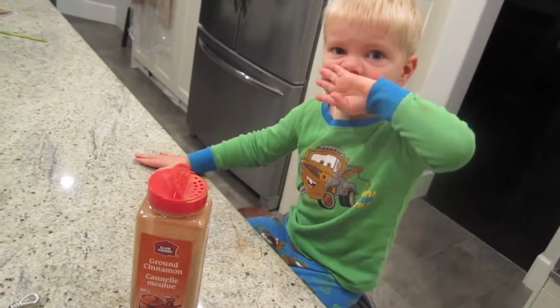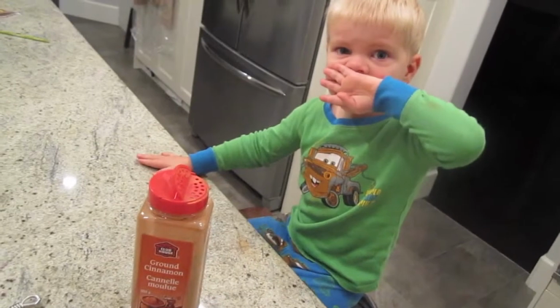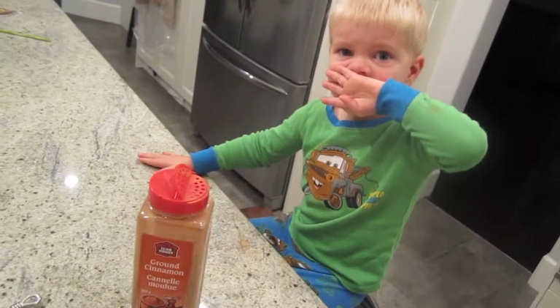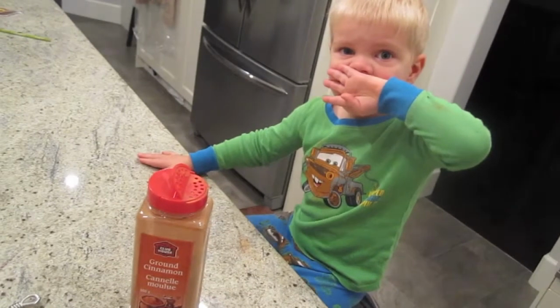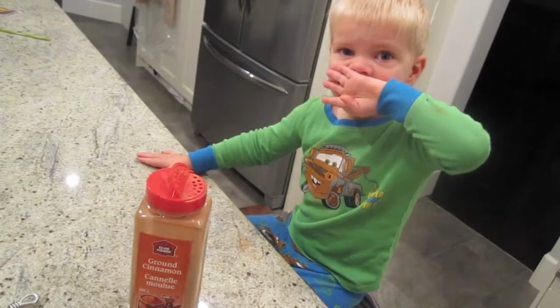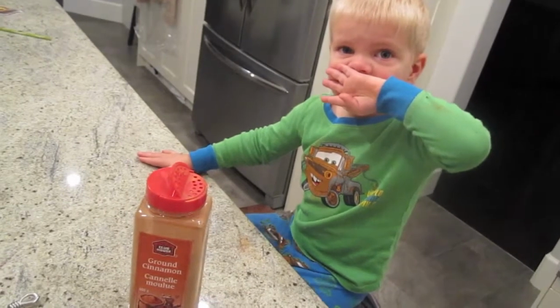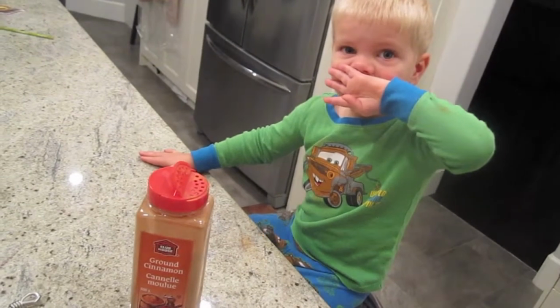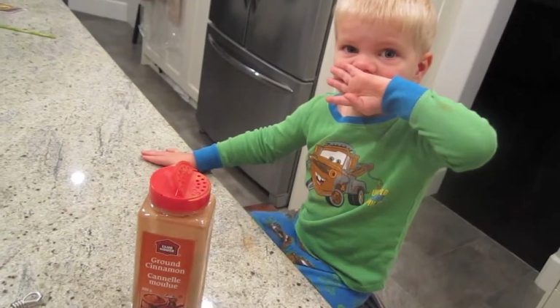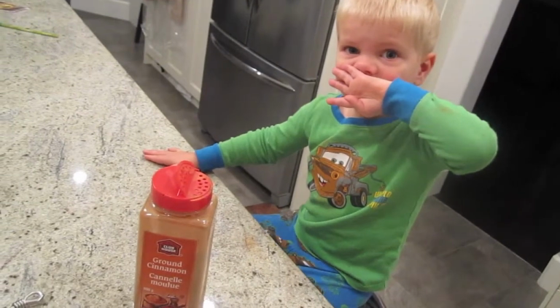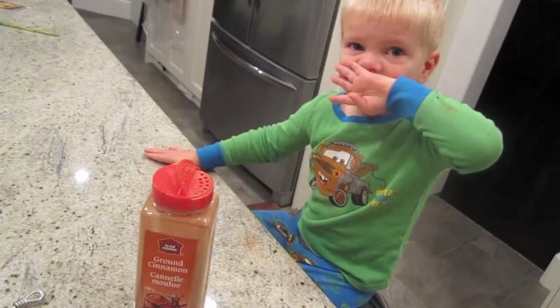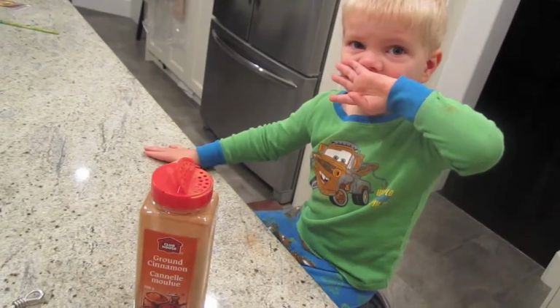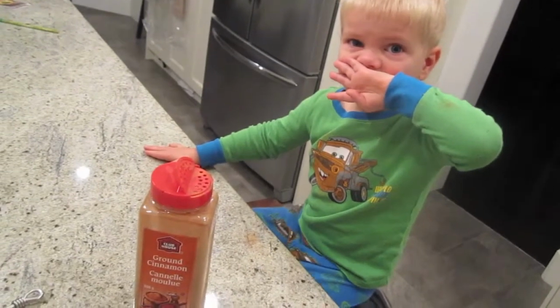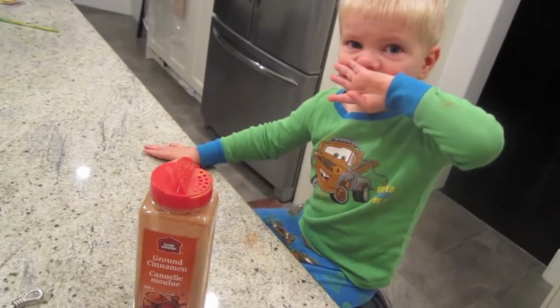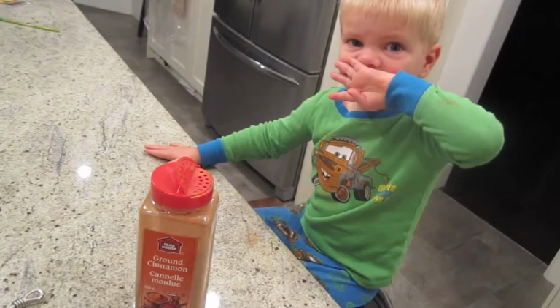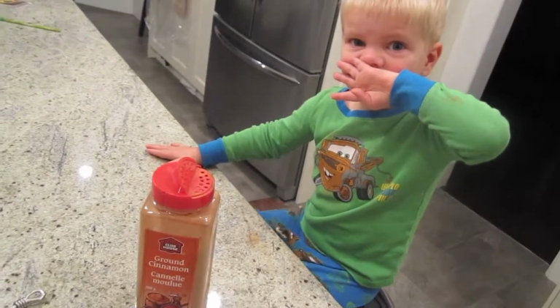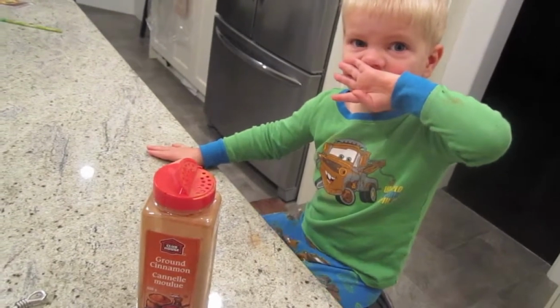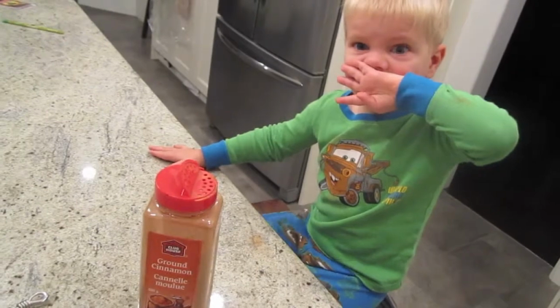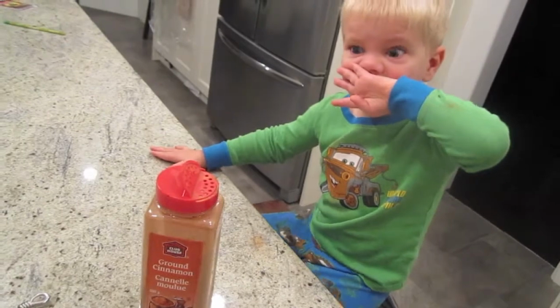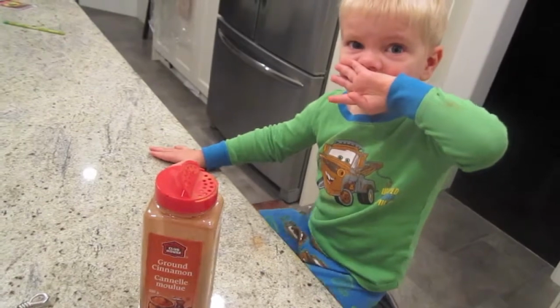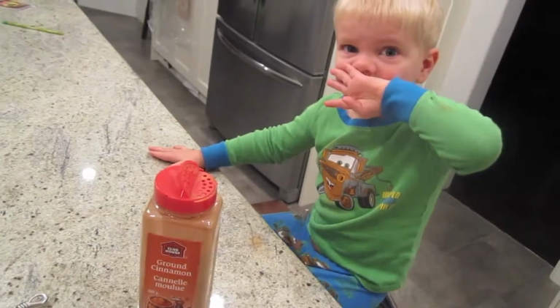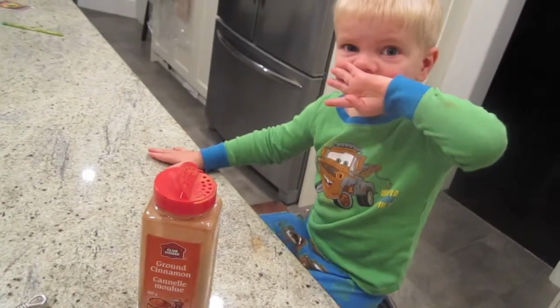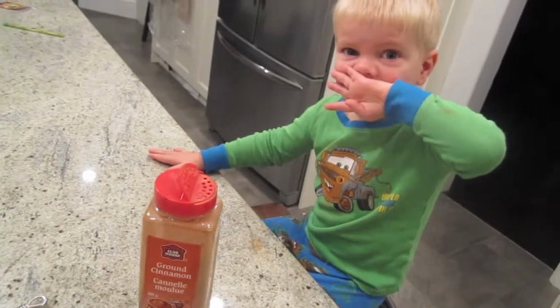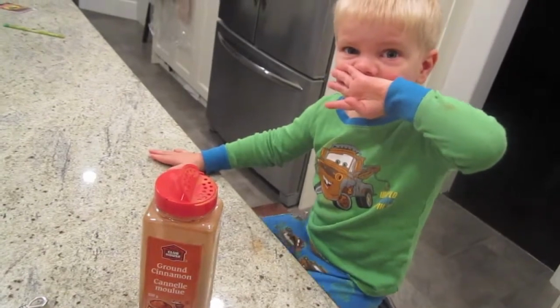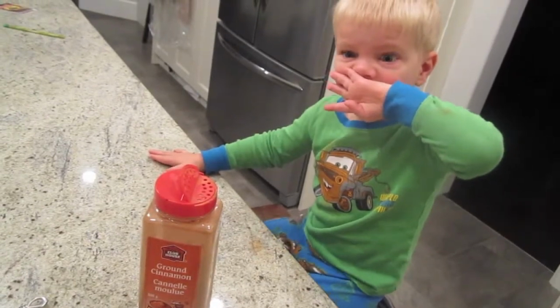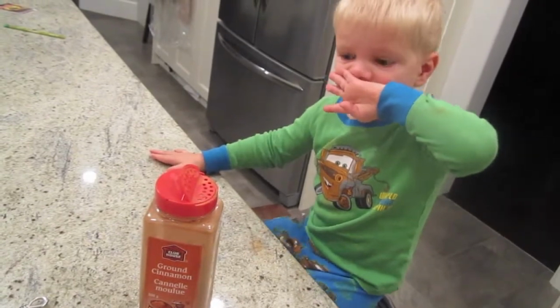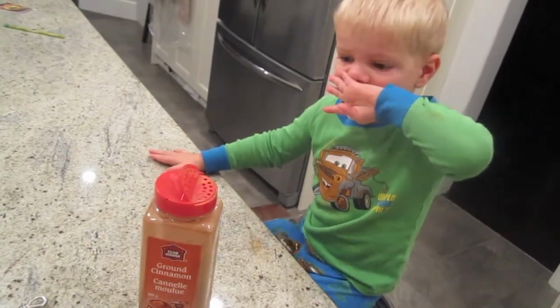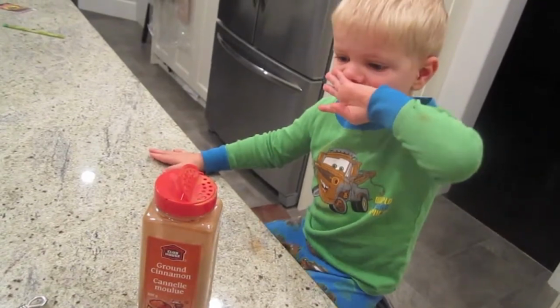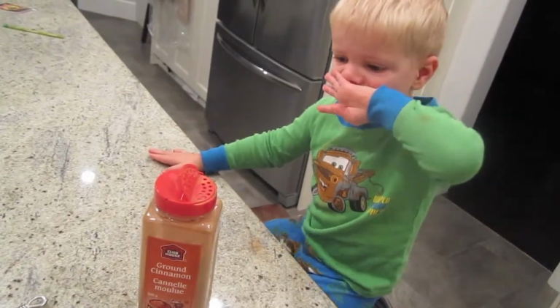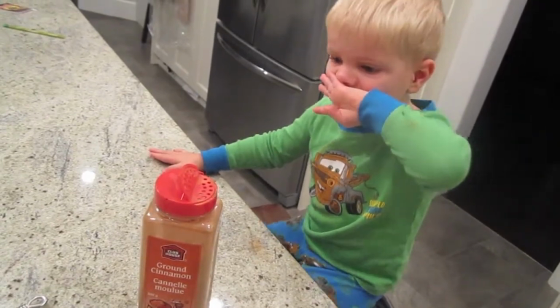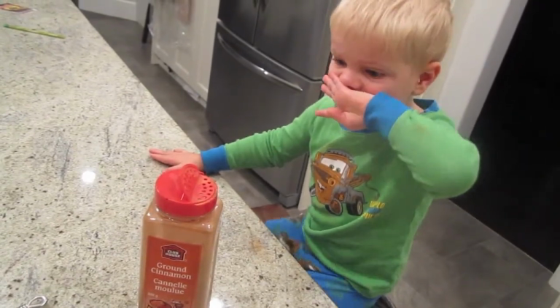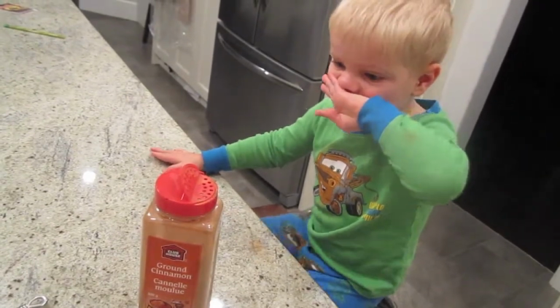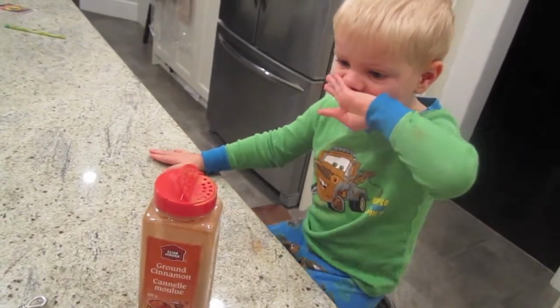What did you do? Did you try to eat a lot of cinnamon? No. Why did you do that?